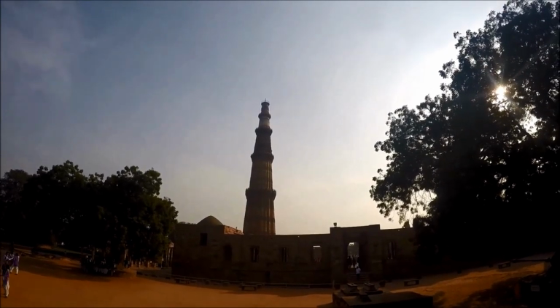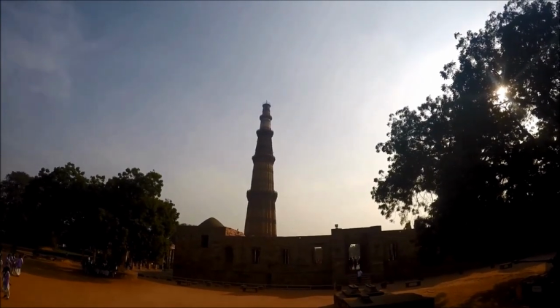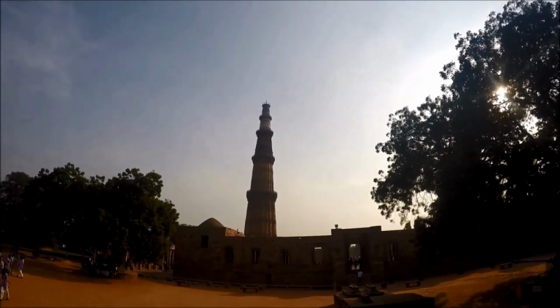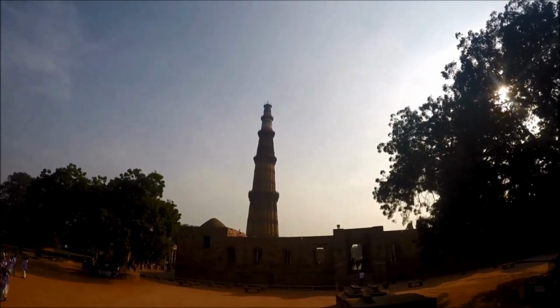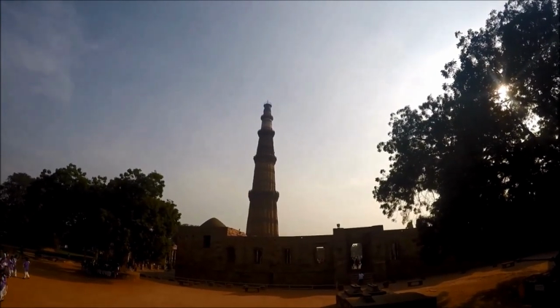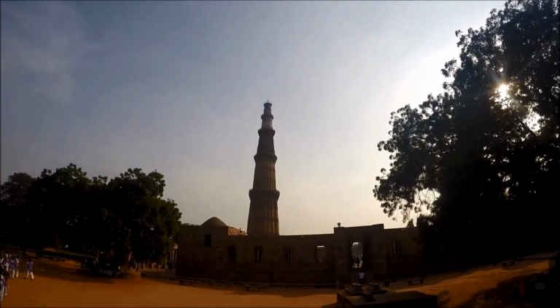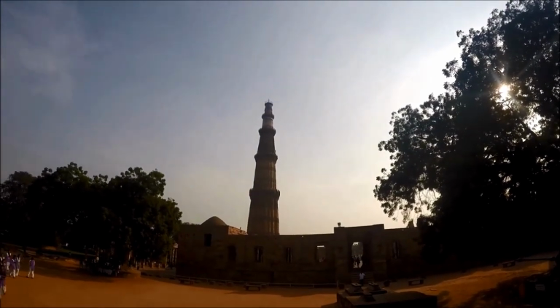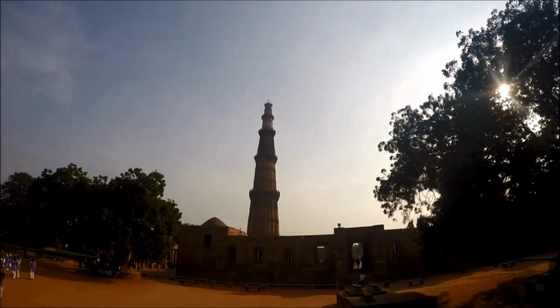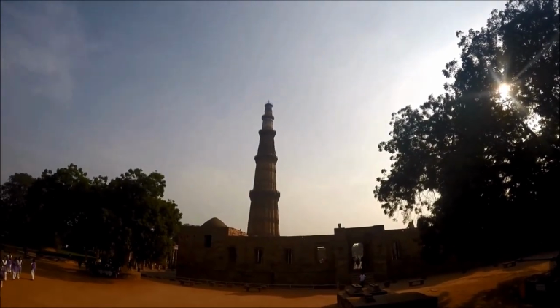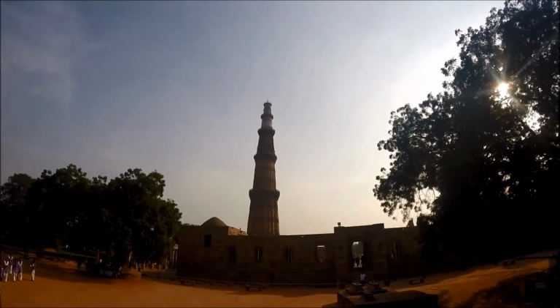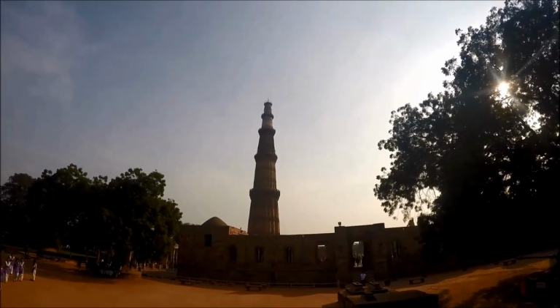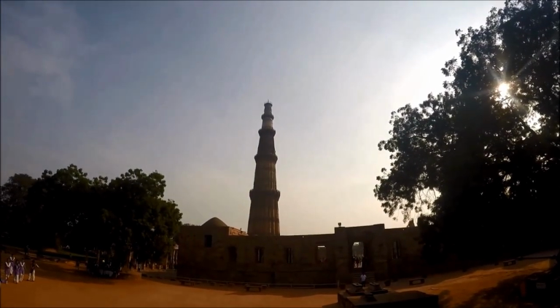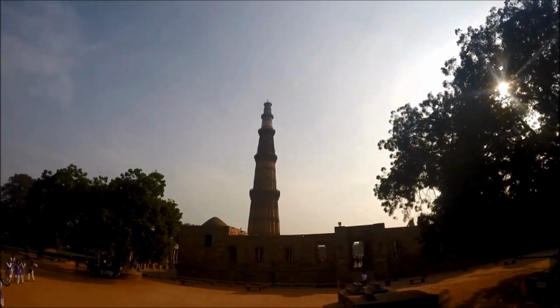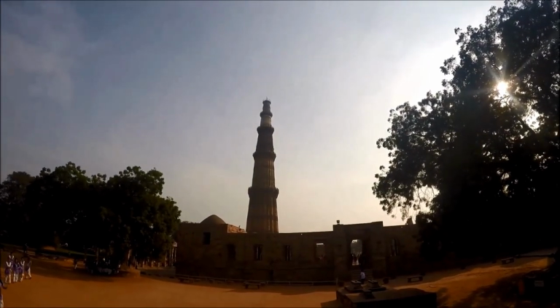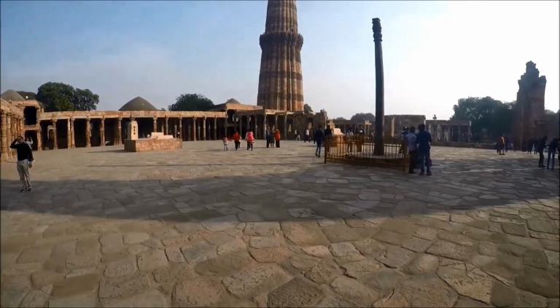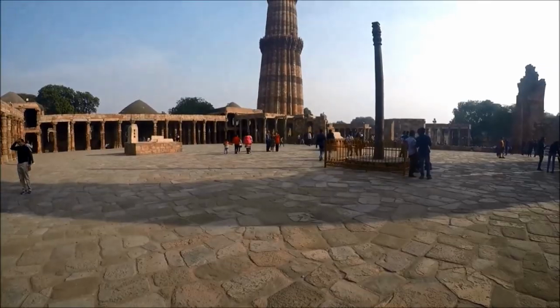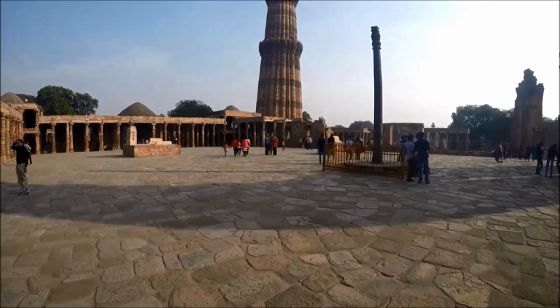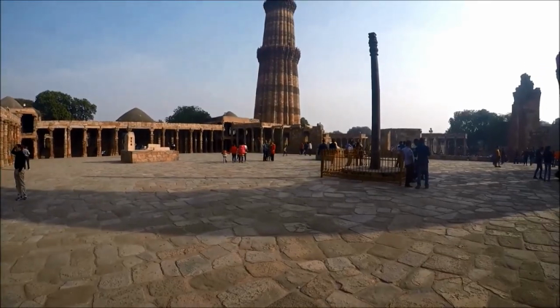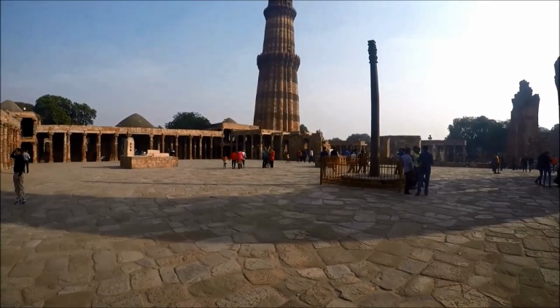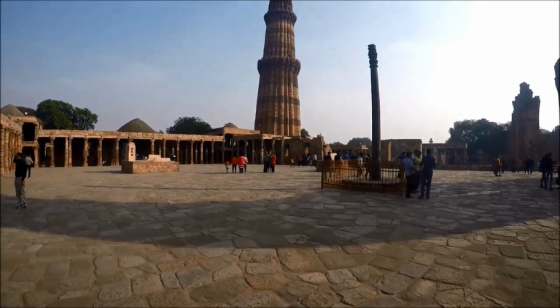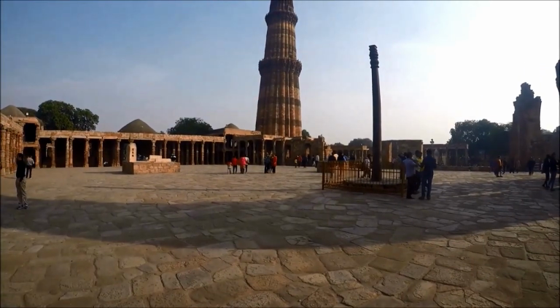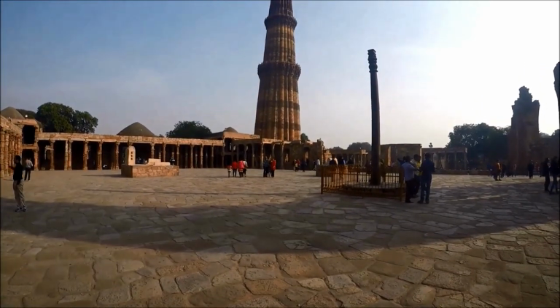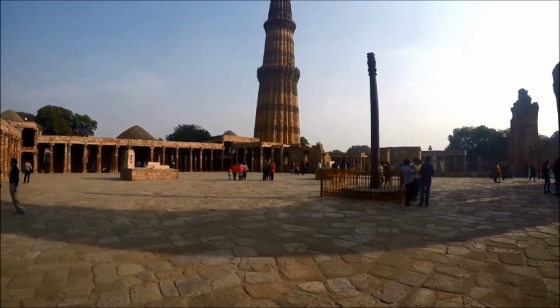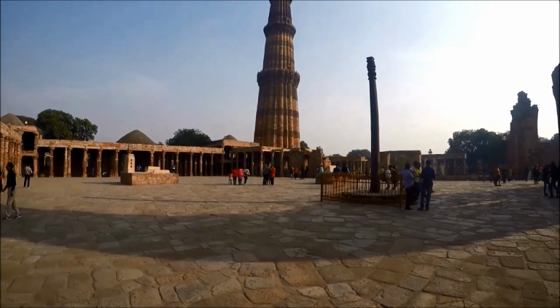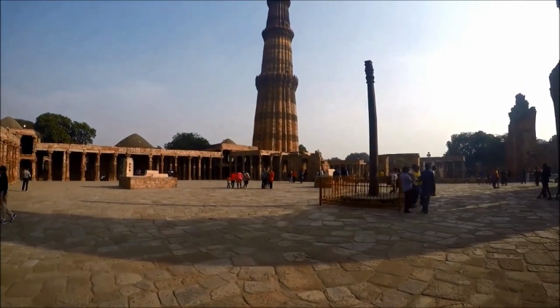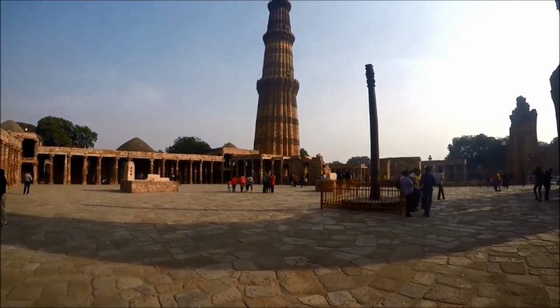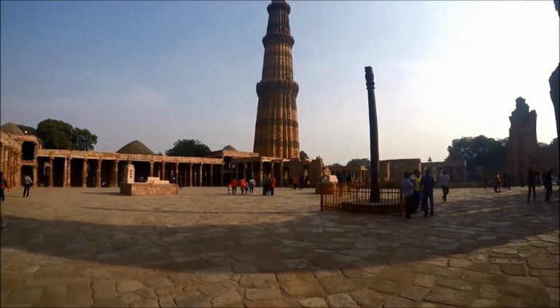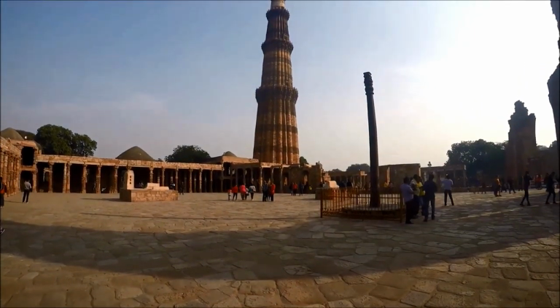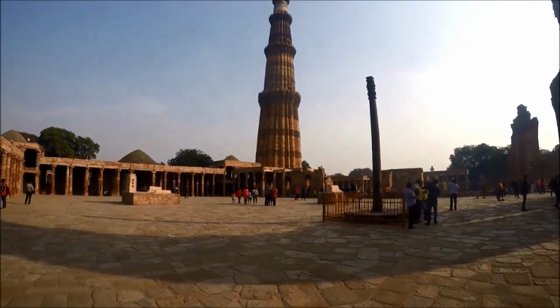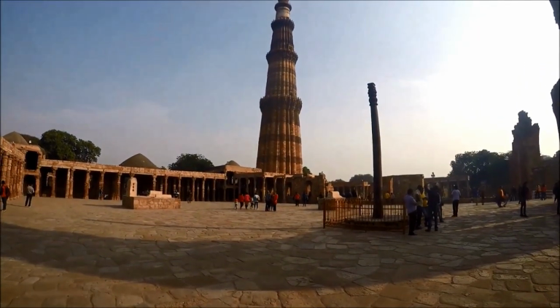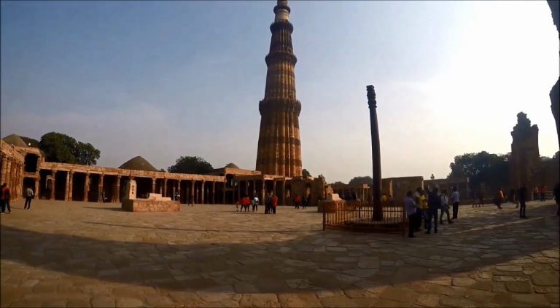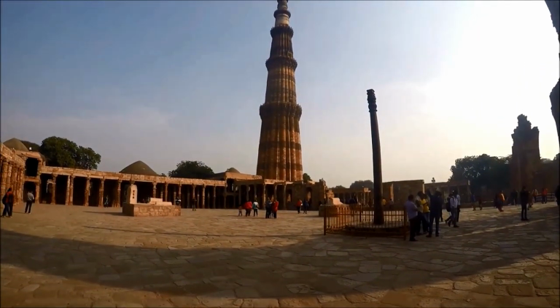The Qutub Minar is a 73-meter high tower and is part of the Qutub complex, a UNESCO World Heritage Site.